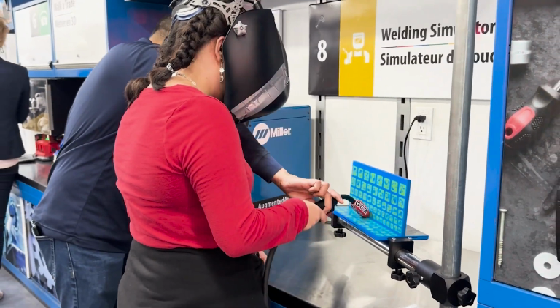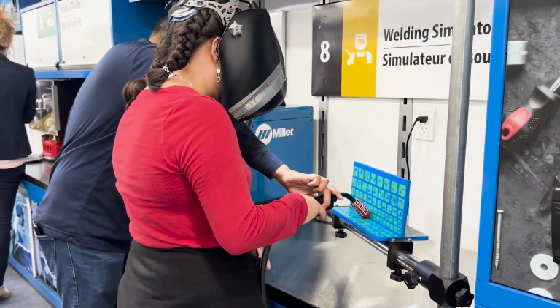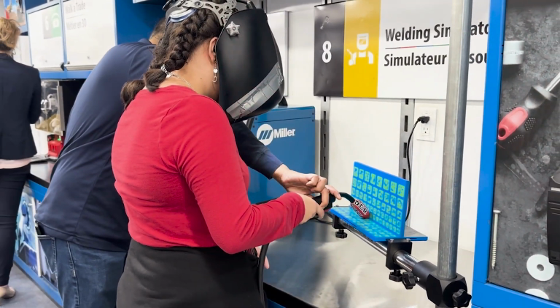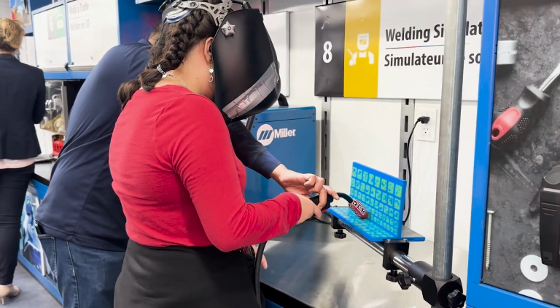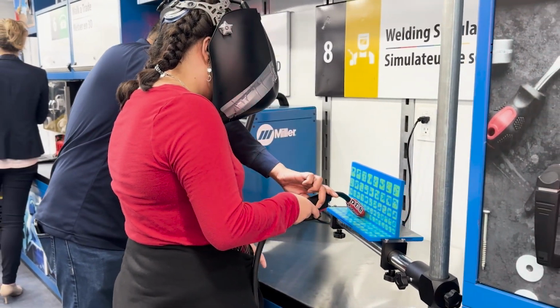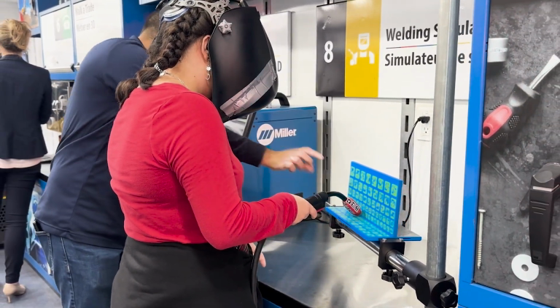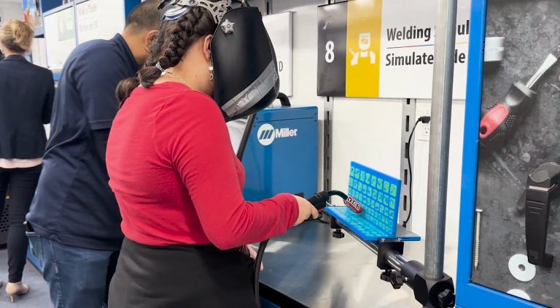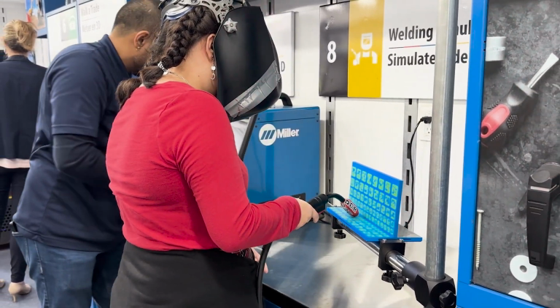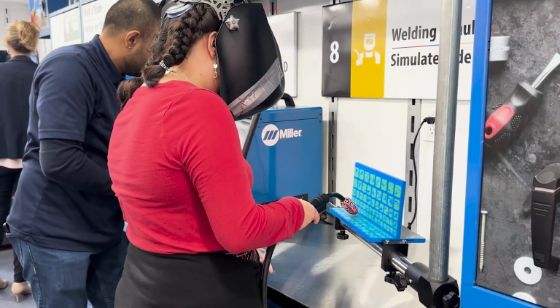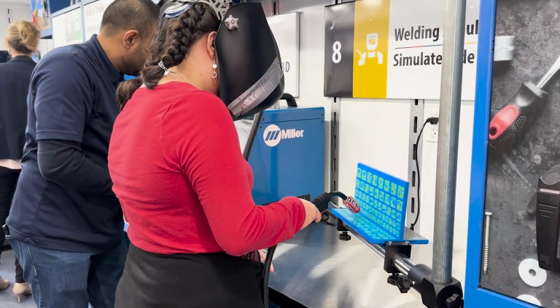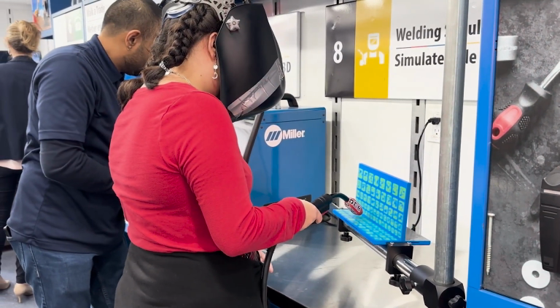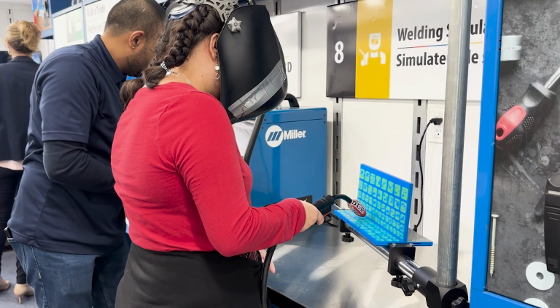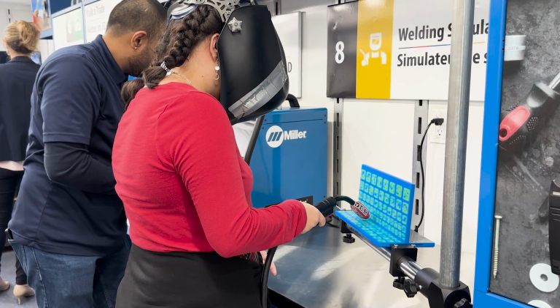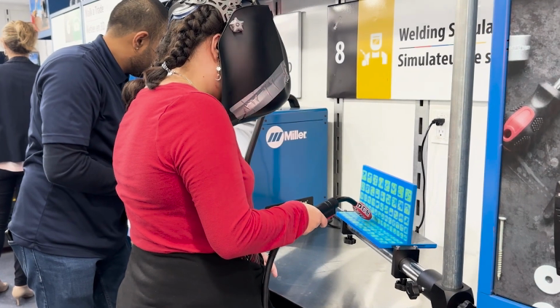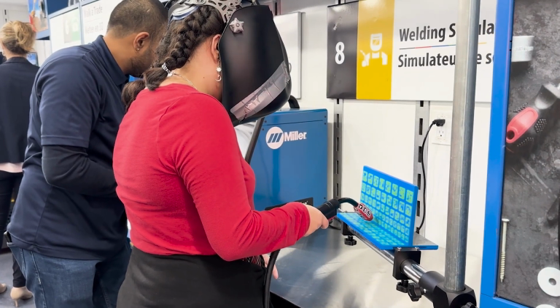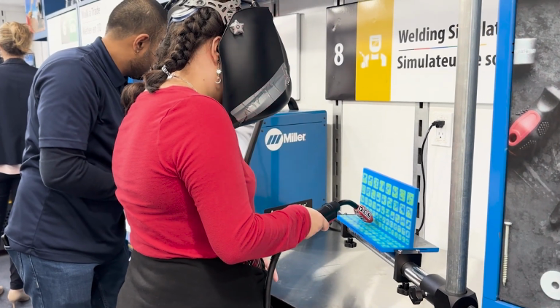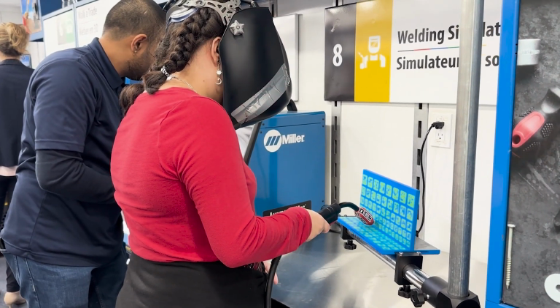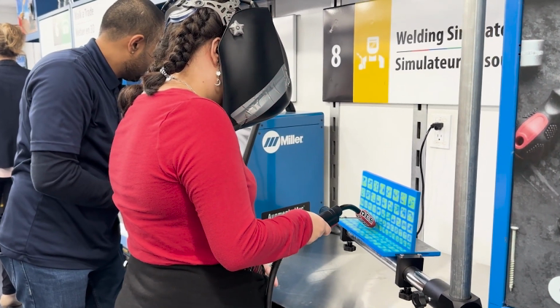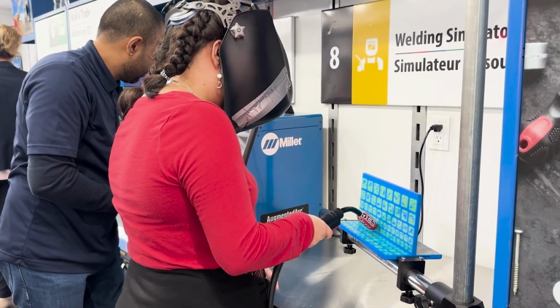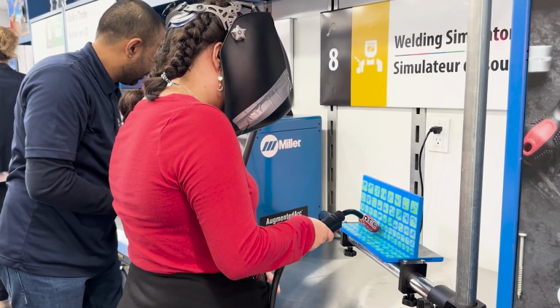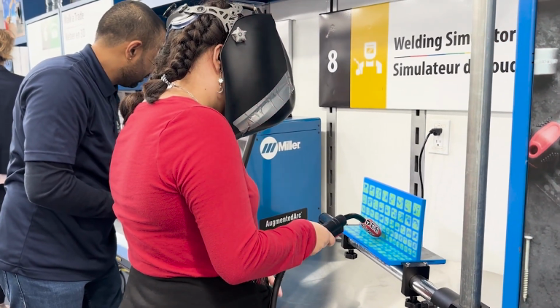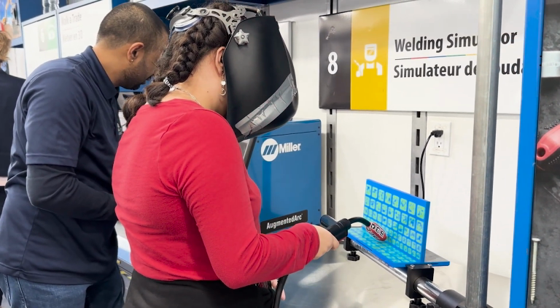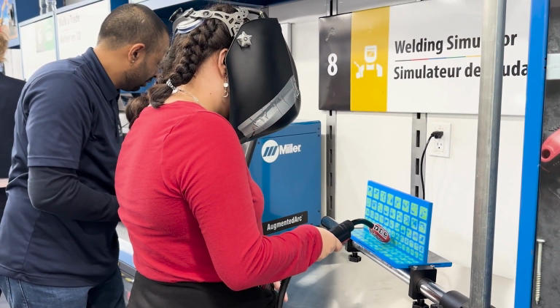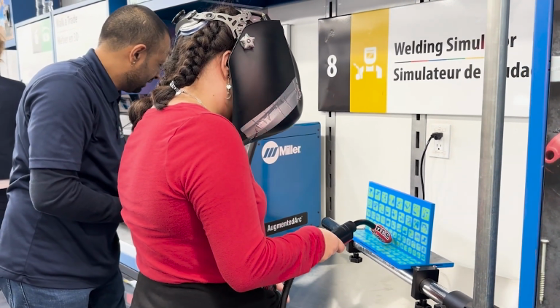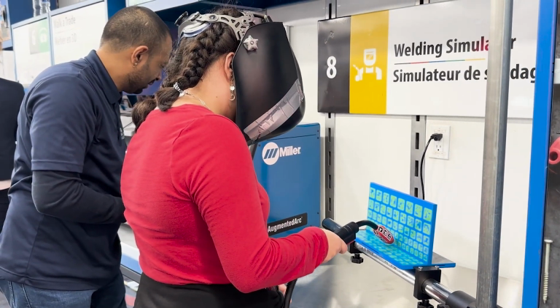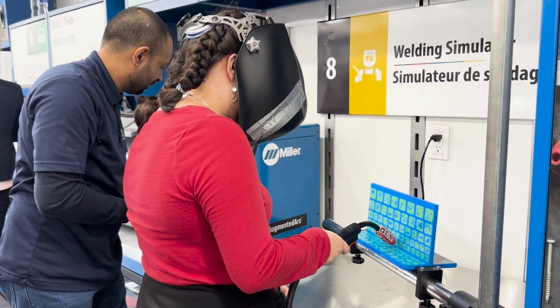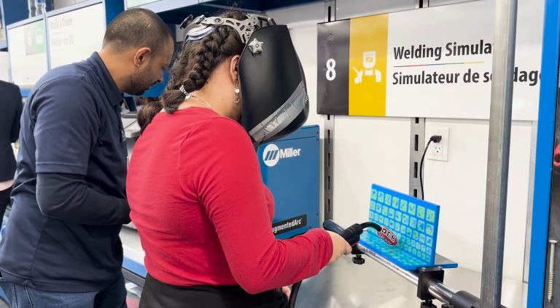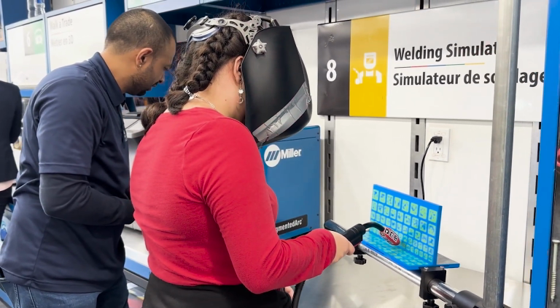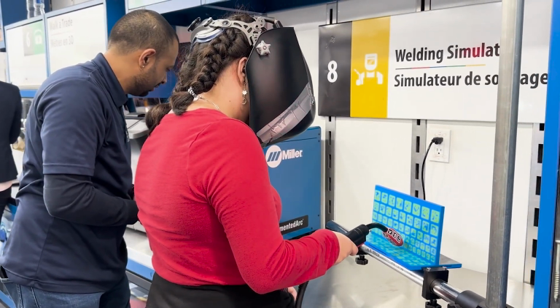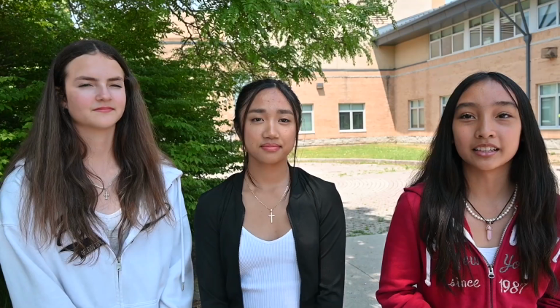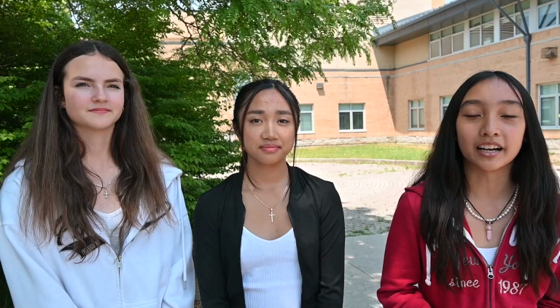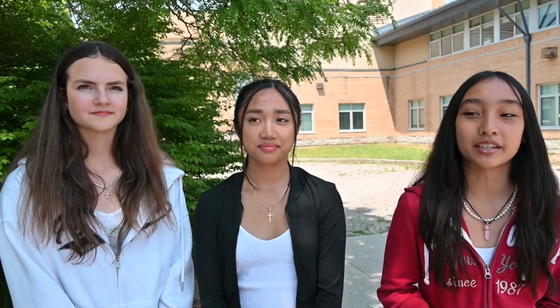We also got to try out the hydraulic system and I really loved that because I'm also into planes, and they had that.